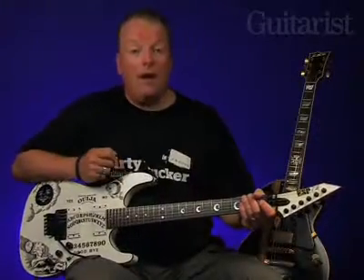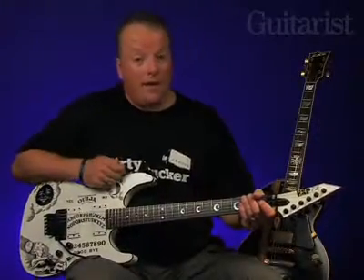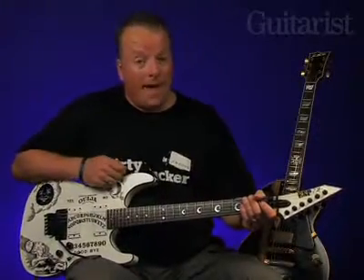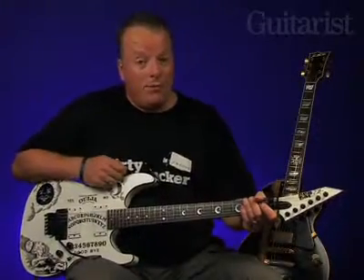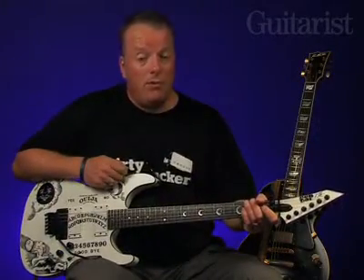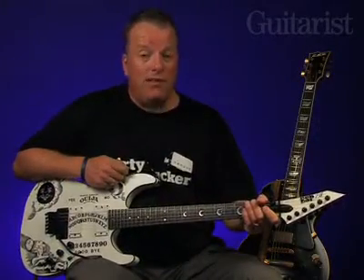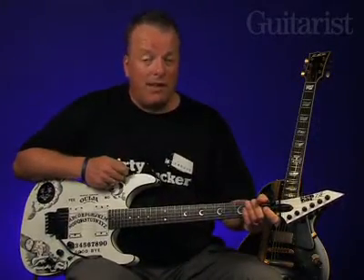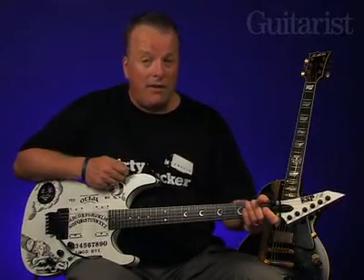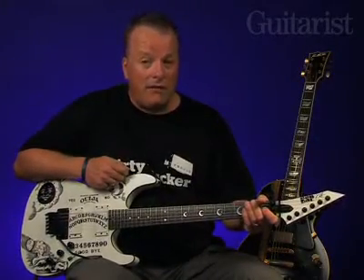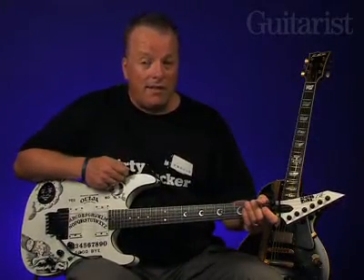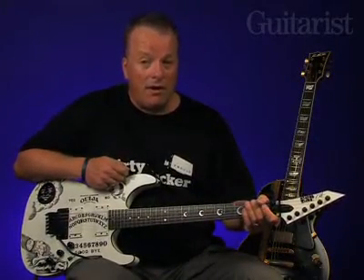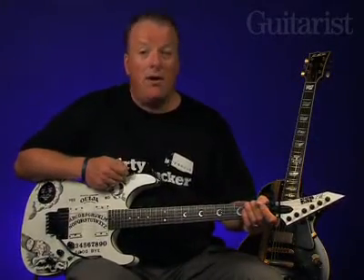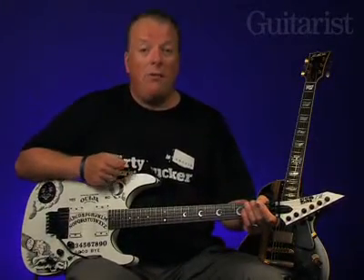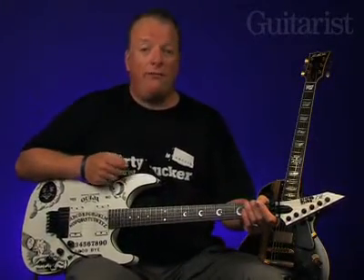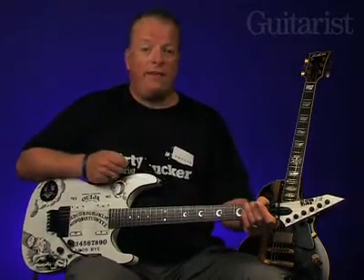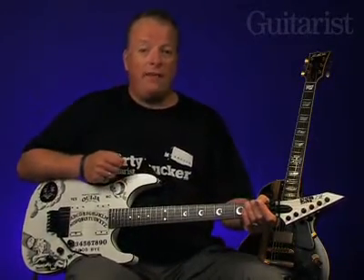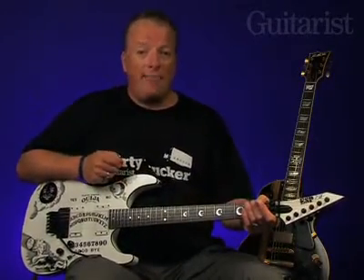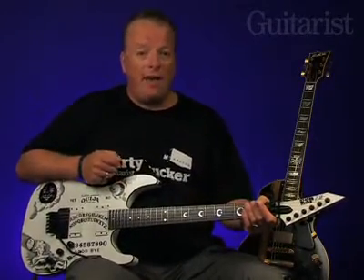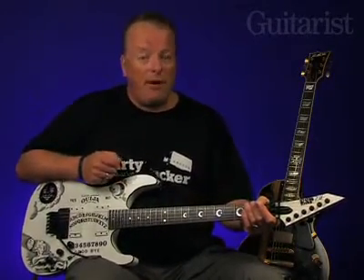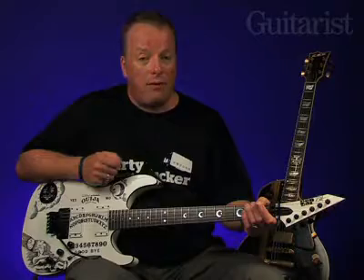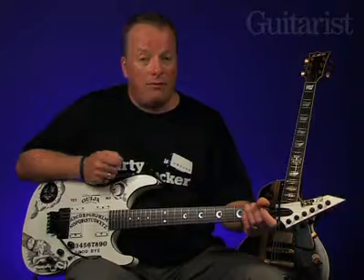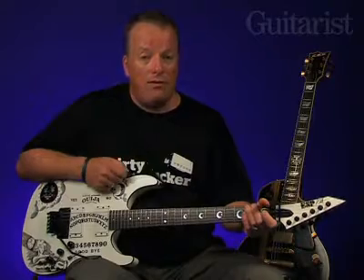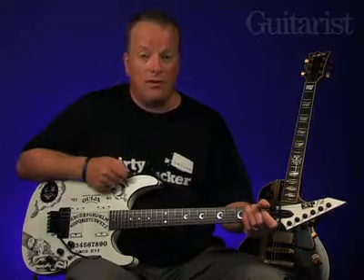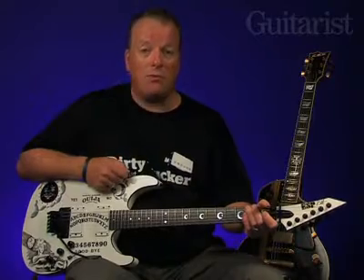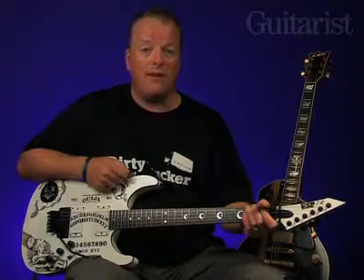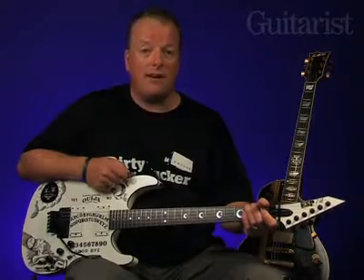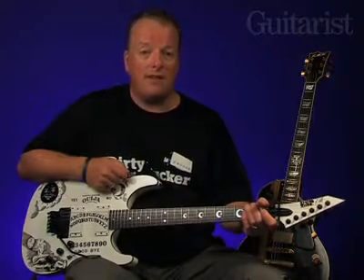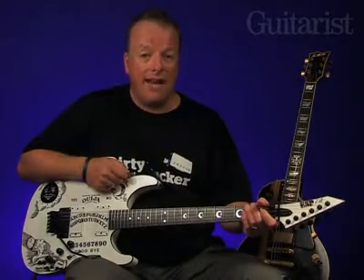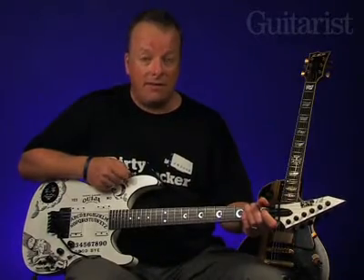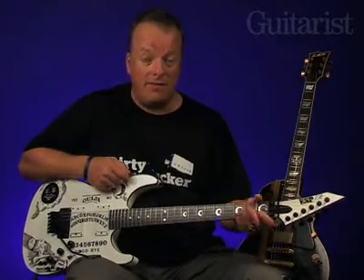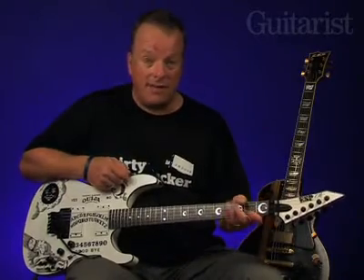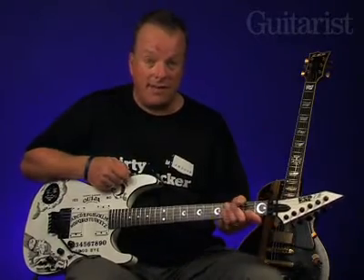Again, with a more subtle overdrive this time, we'll flick to the neck pickup half way through to show off the guitar's undoubted versatility.